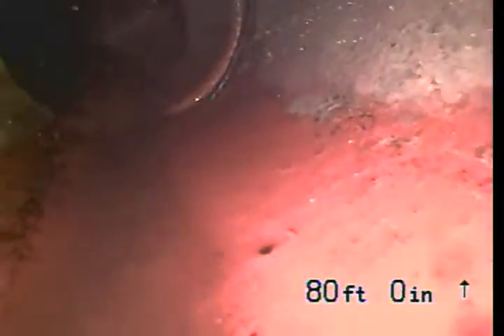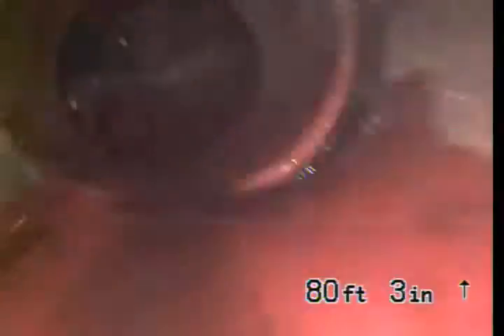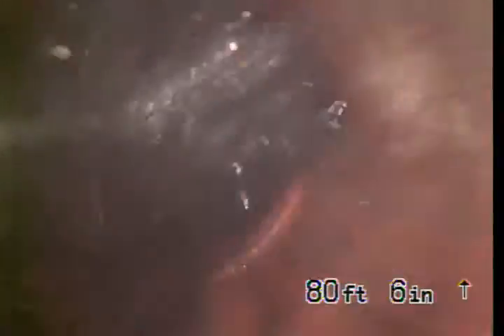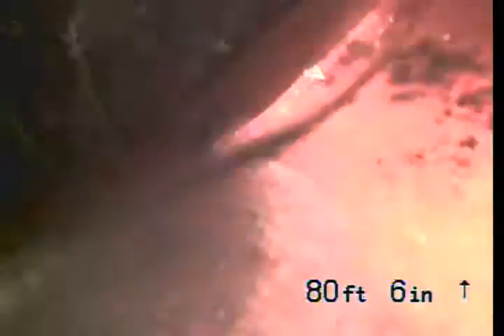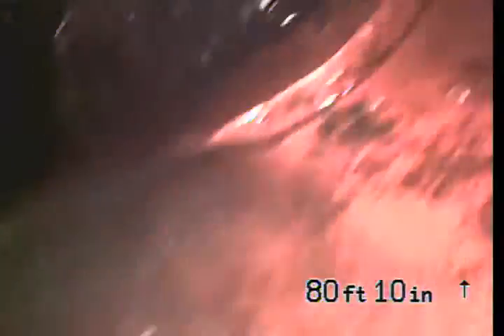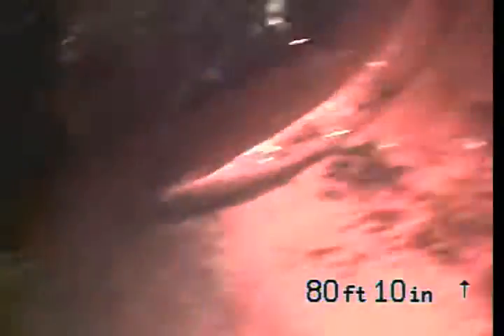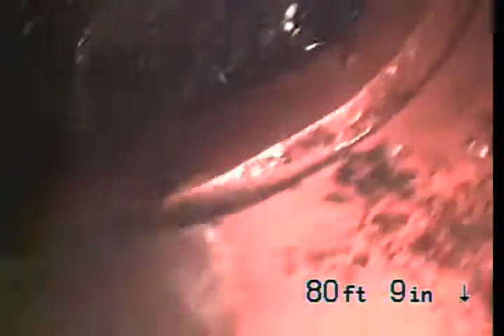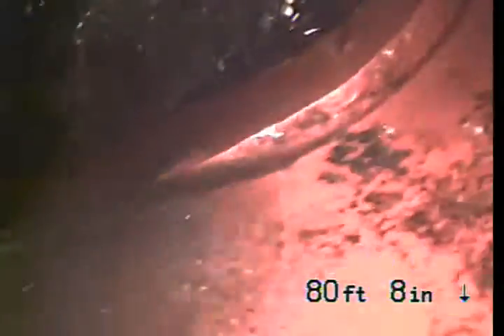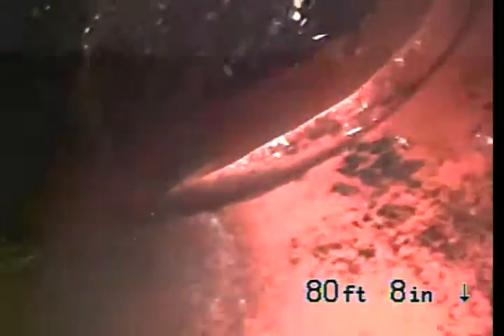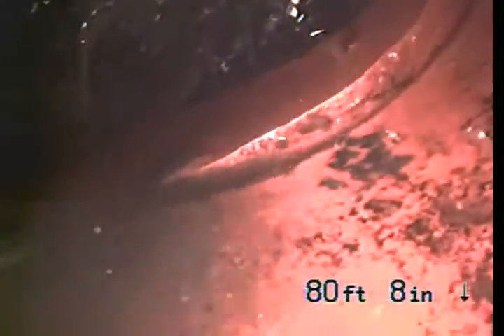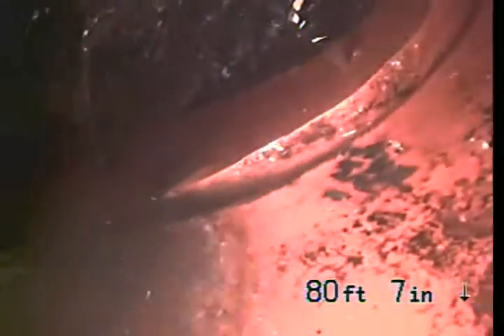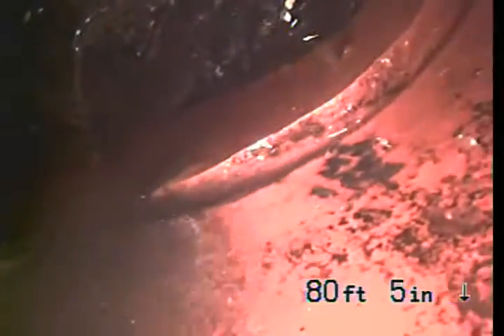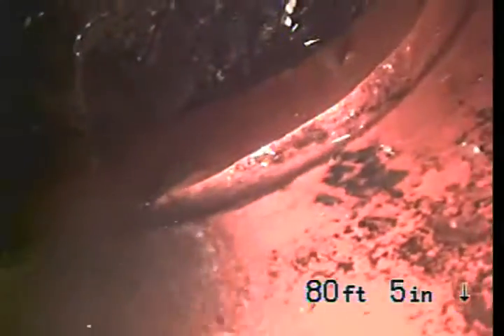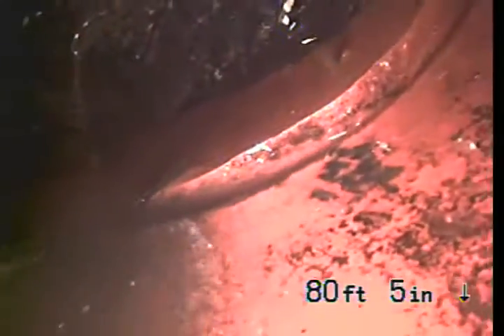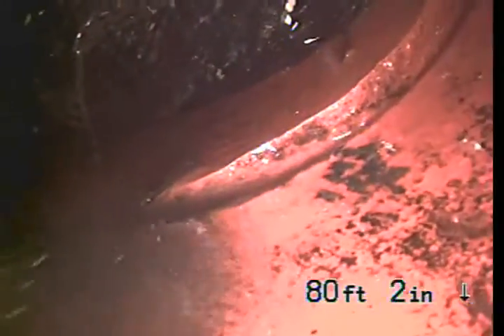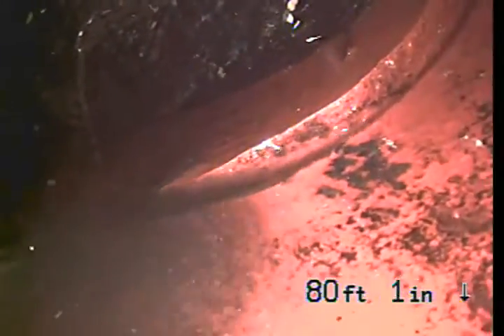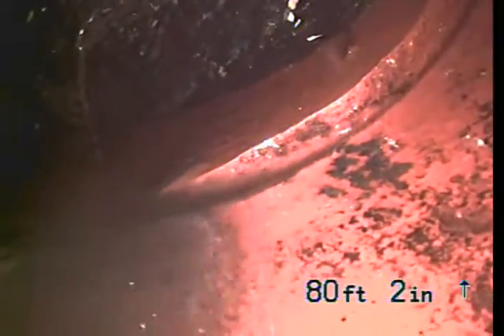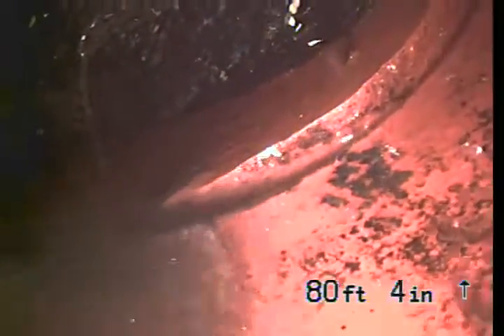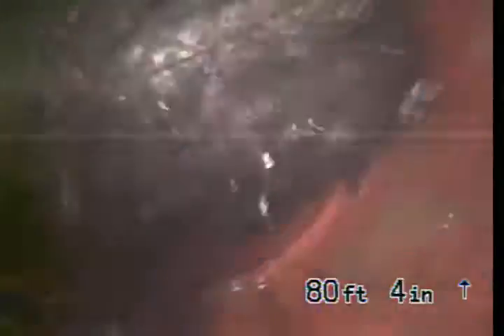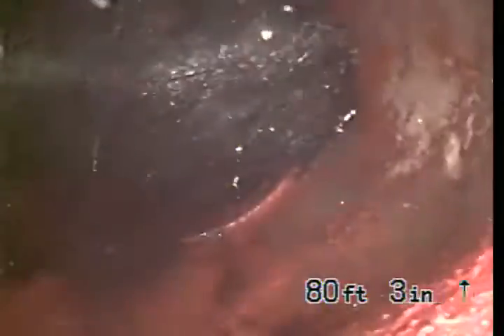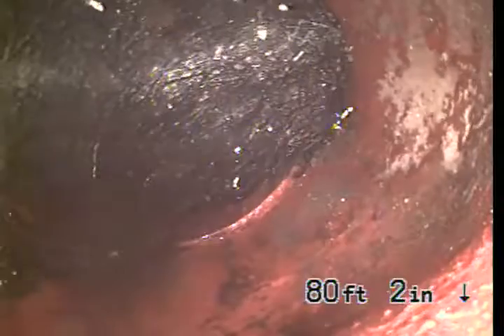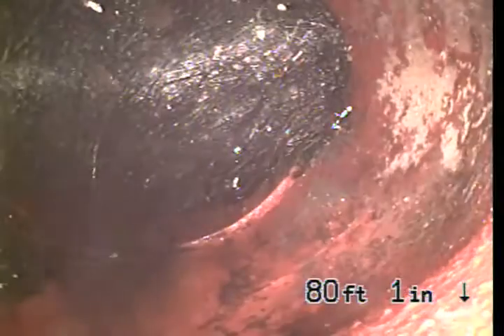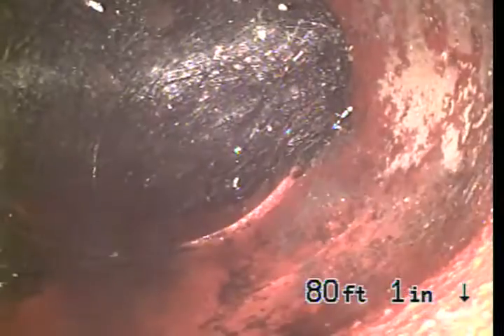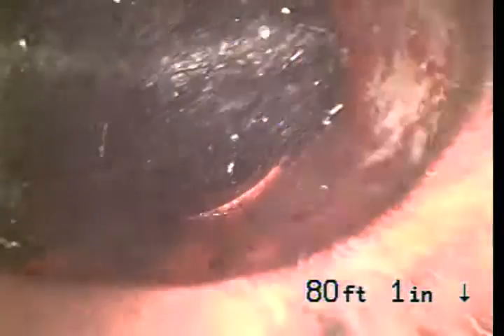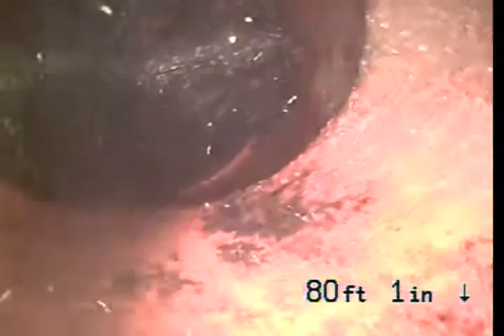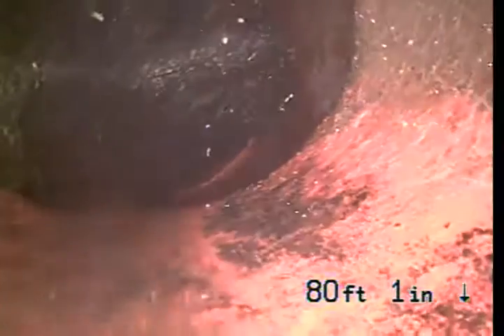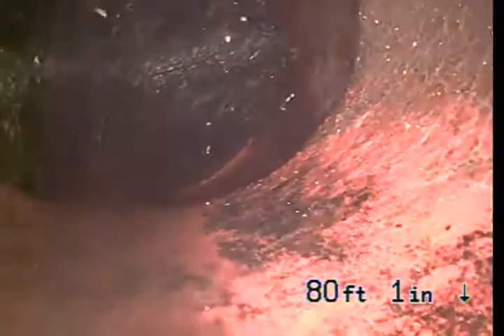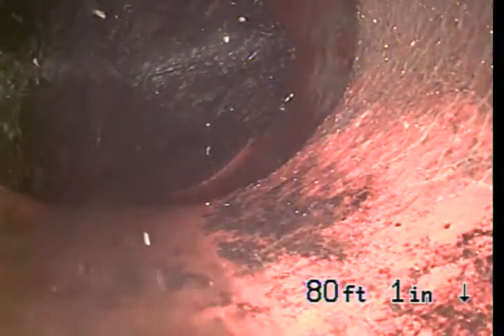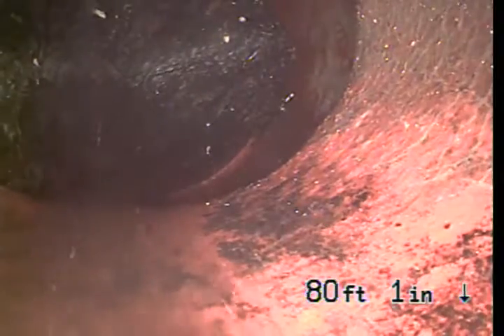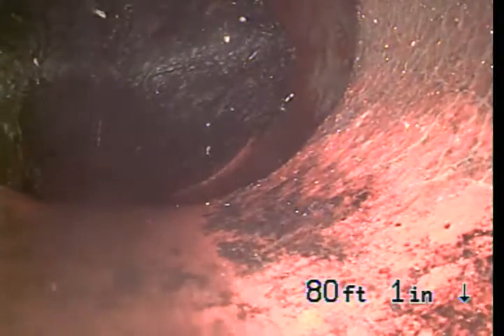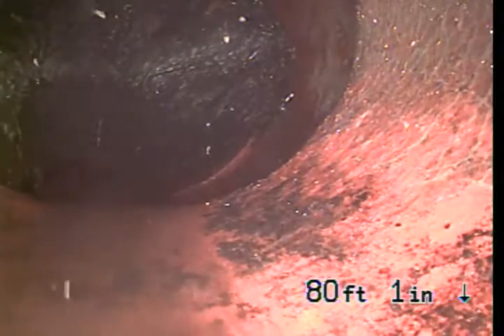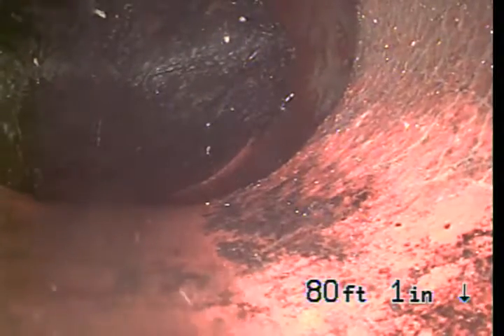And as we go, it just becomes six-inch down here, and you can see a large amount of roots coming right there.